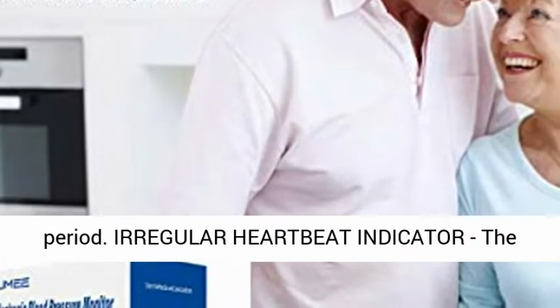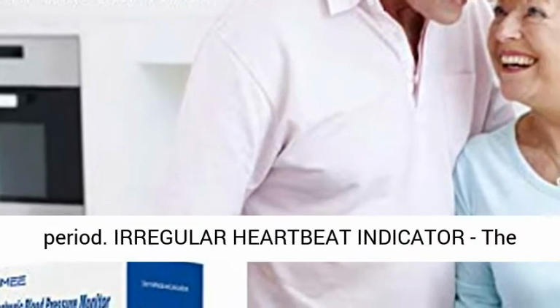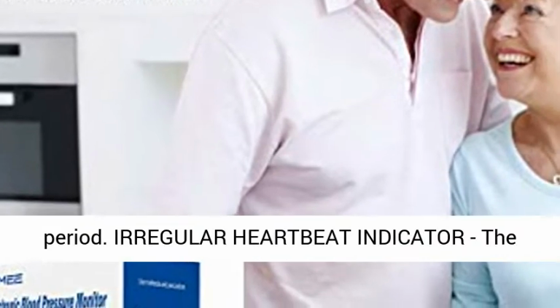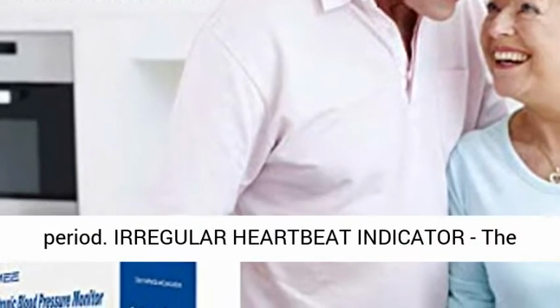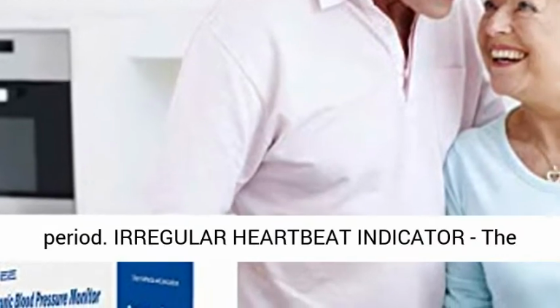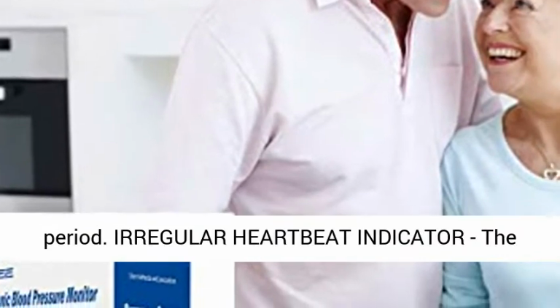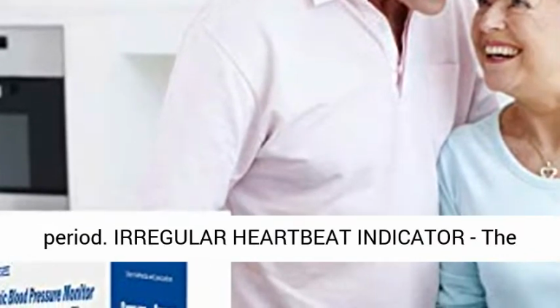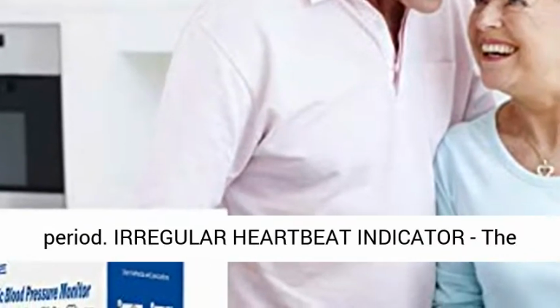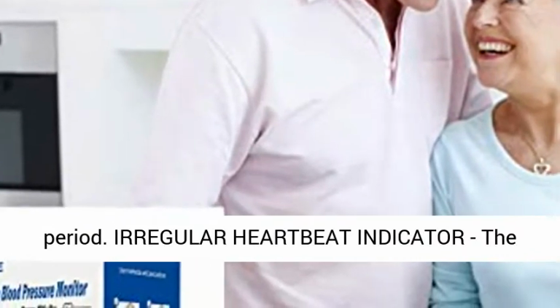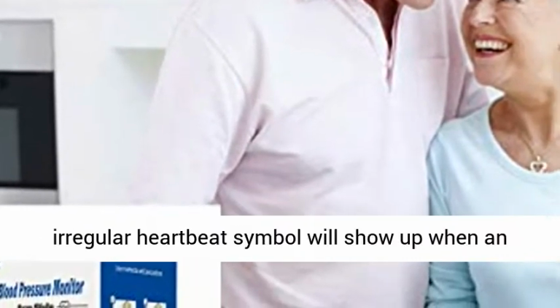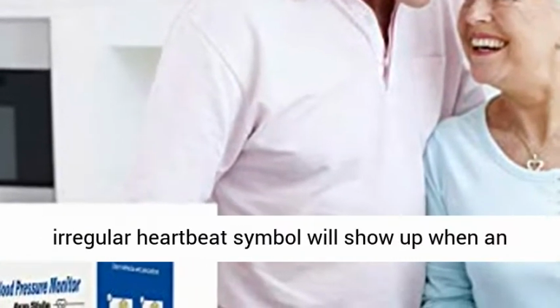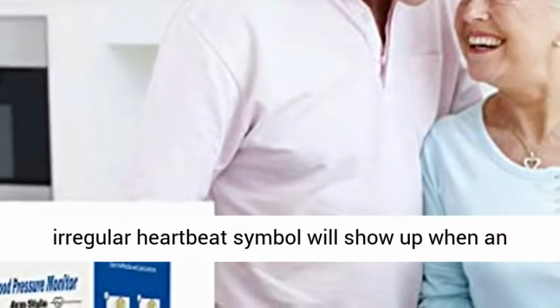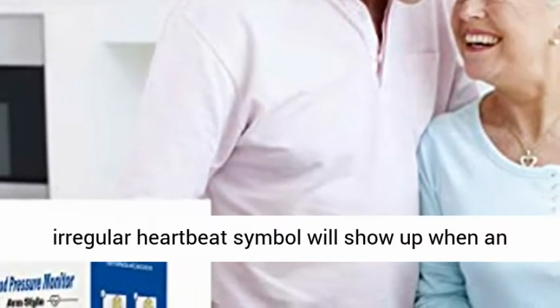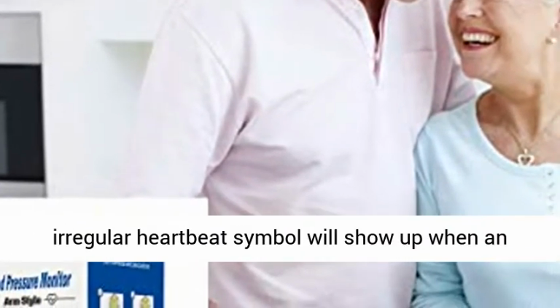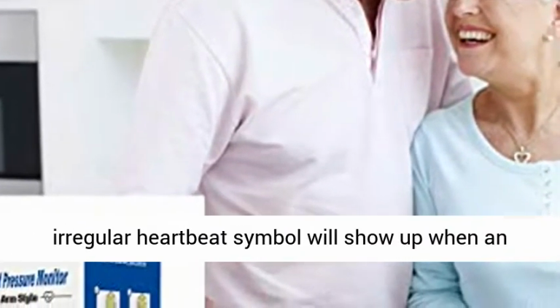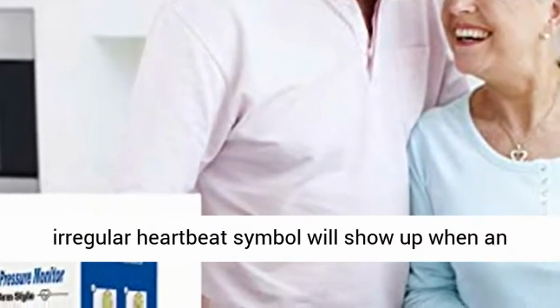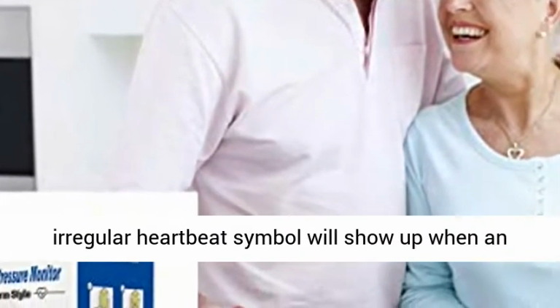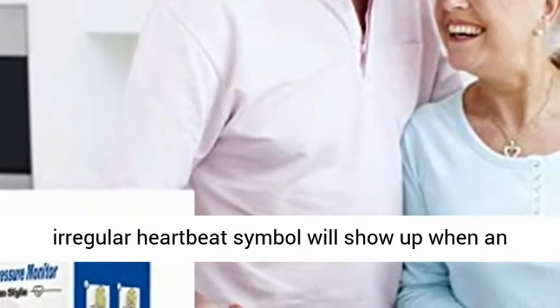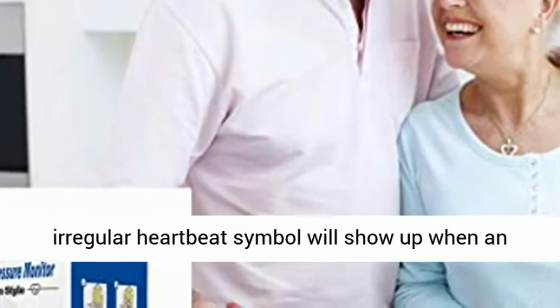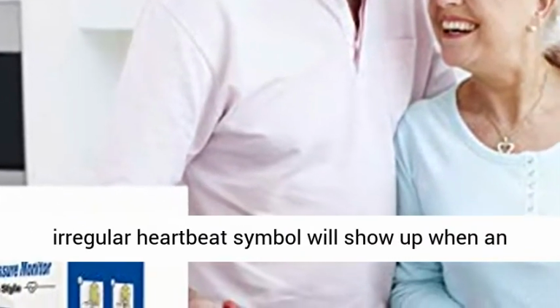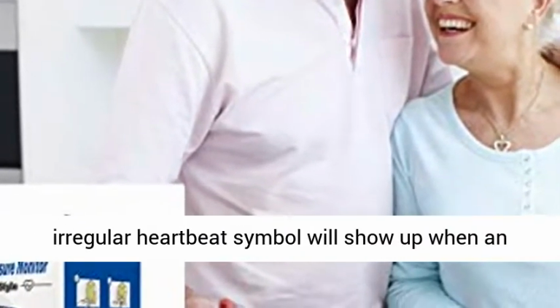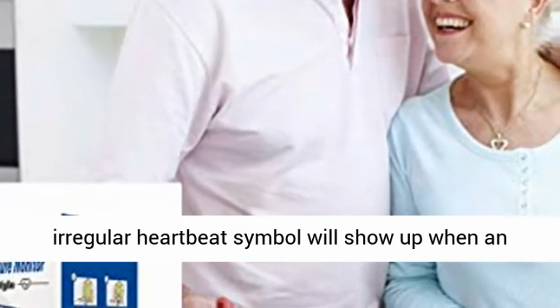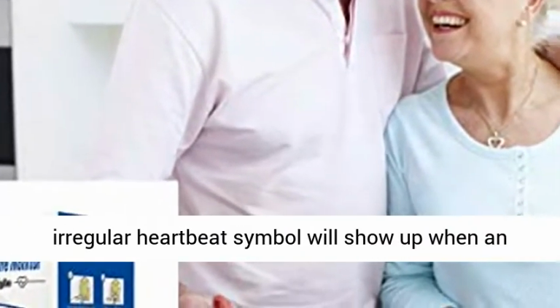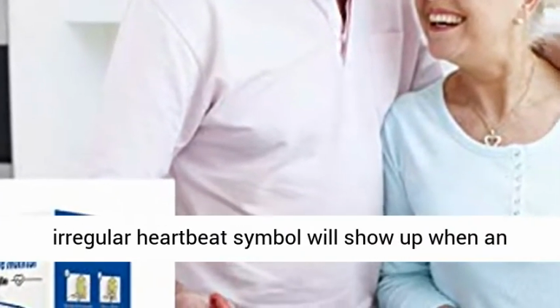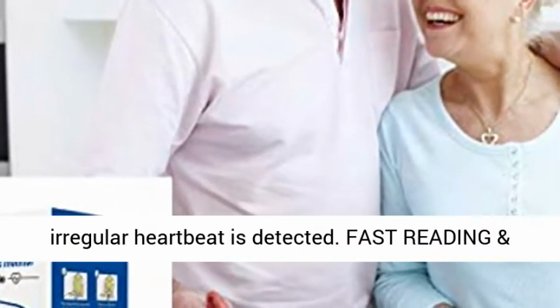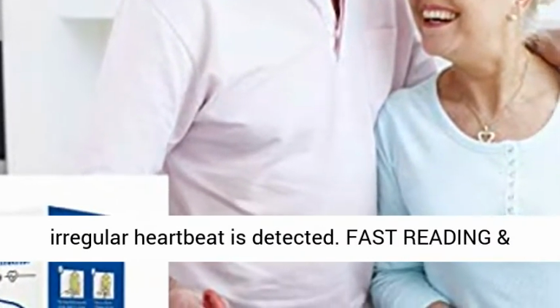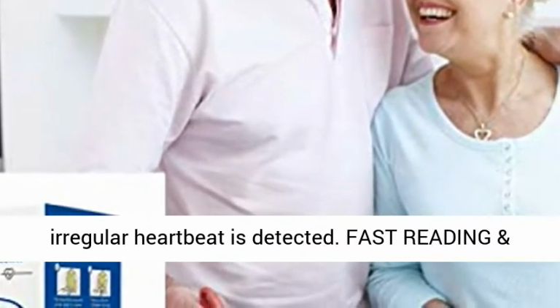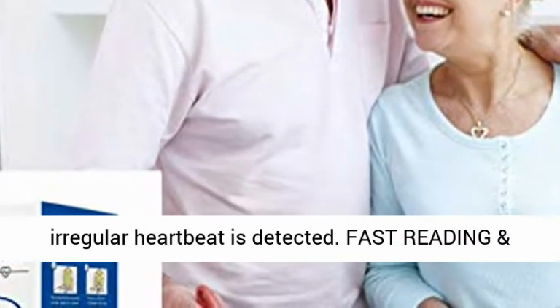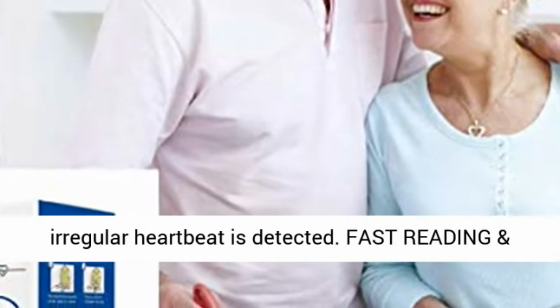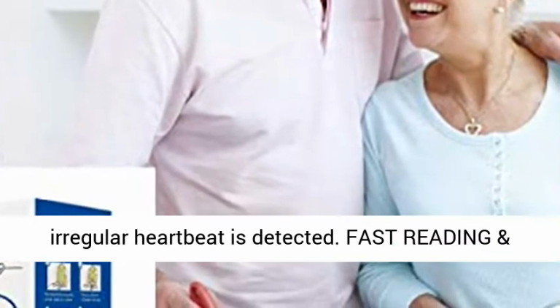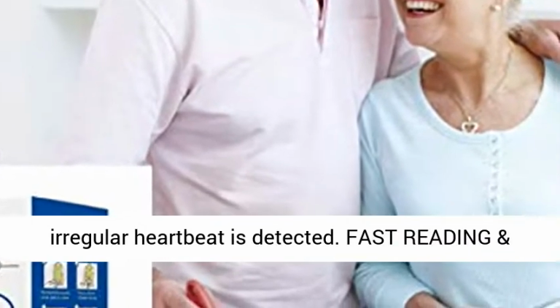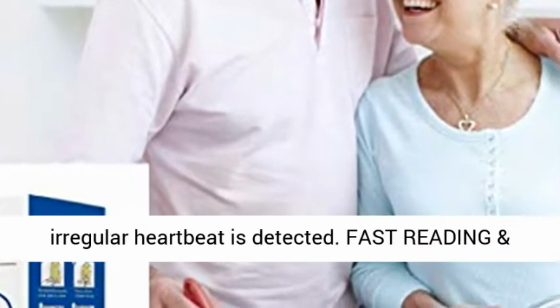Irregular heartbeat indicator — the irregular heartbeat symbol will show up when an irregular heartbeat is detected.